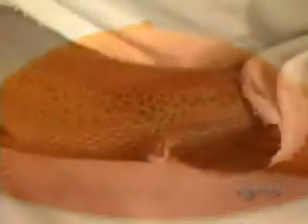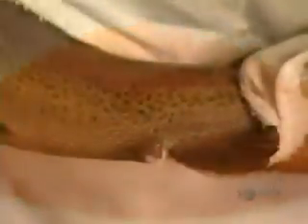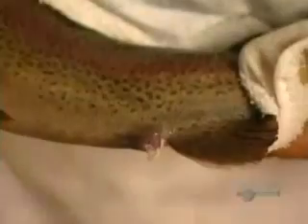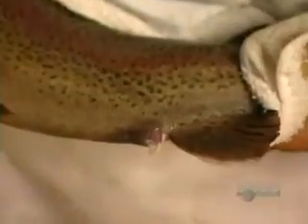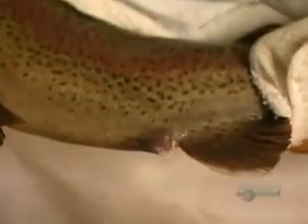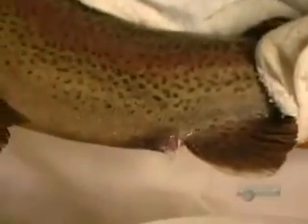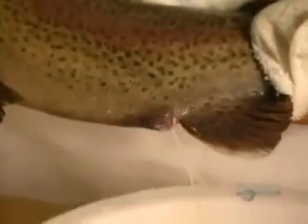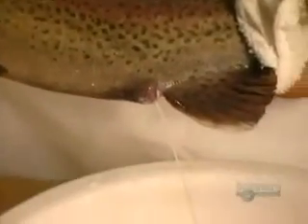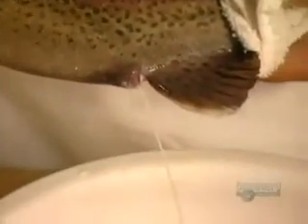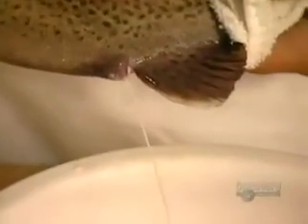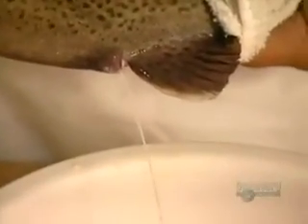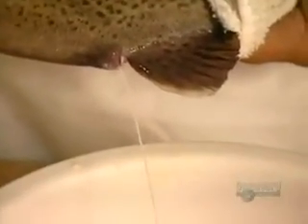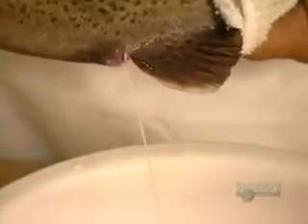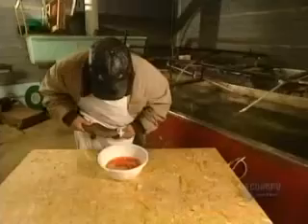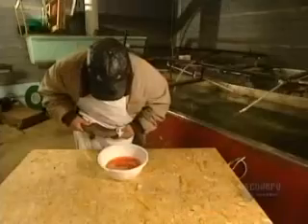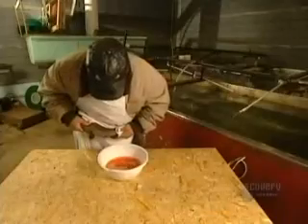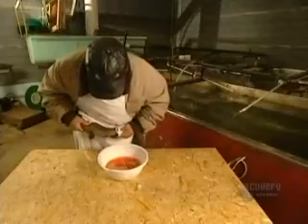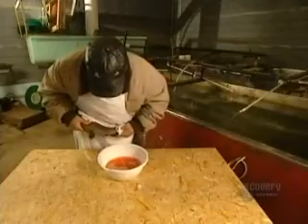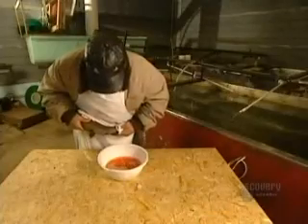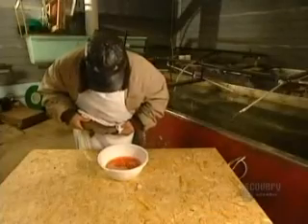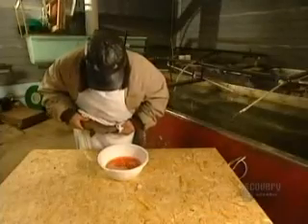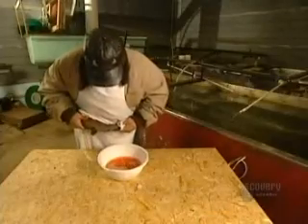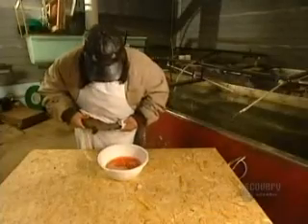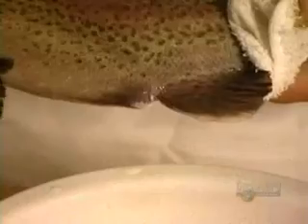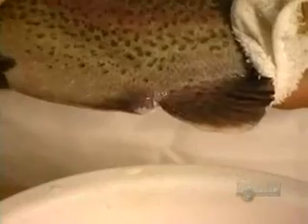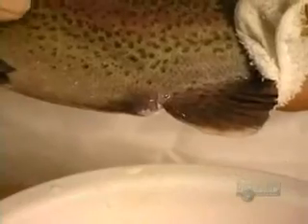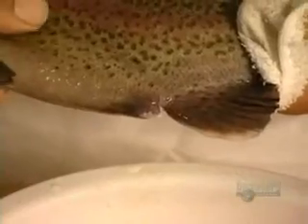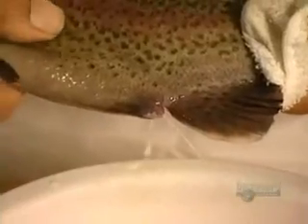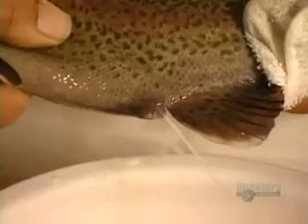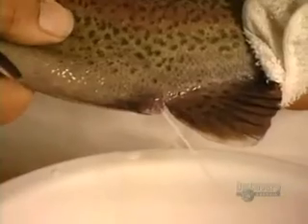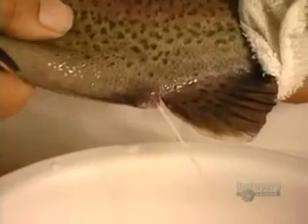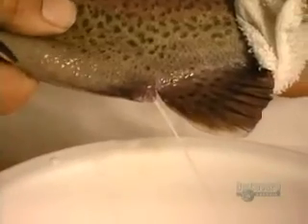Next, he takes the male fish and squeezes out his sperm. This also takes about a minute.